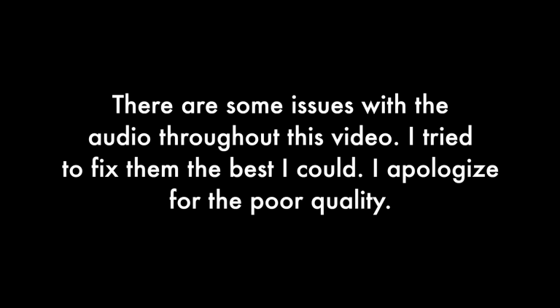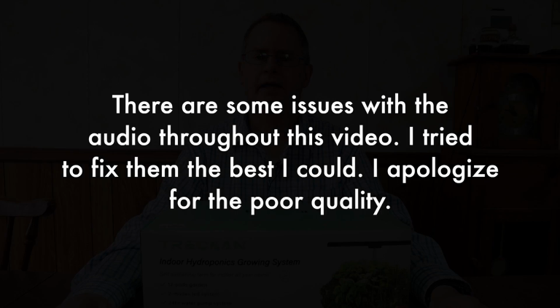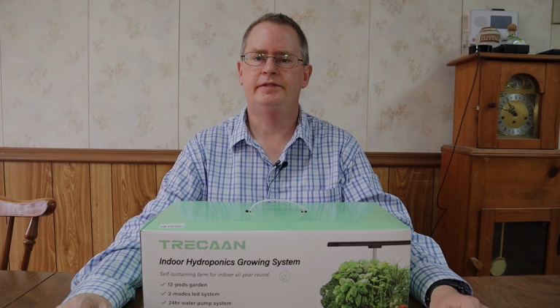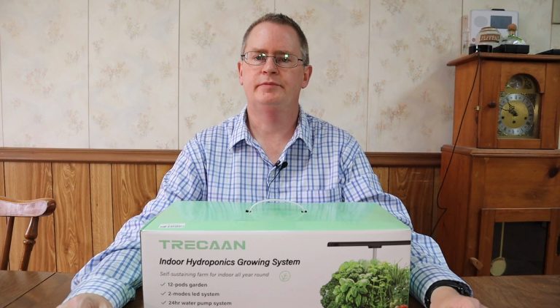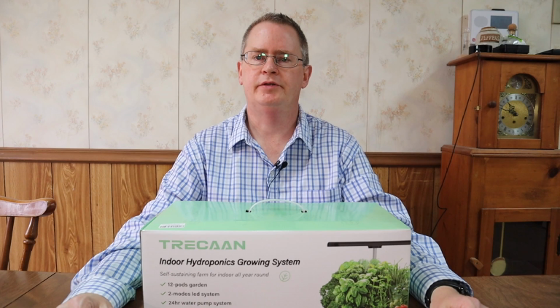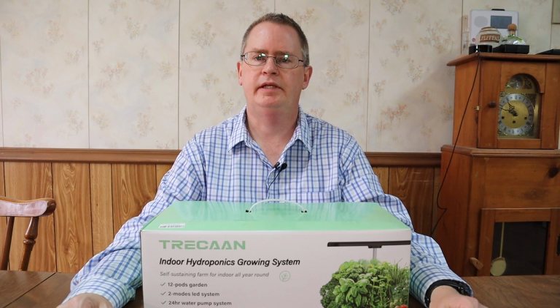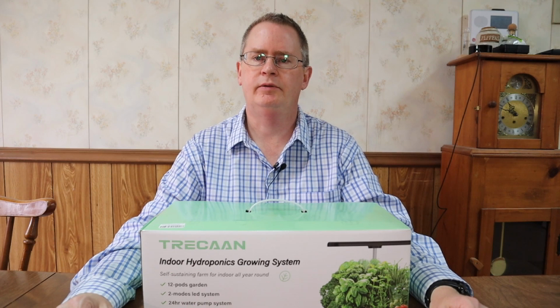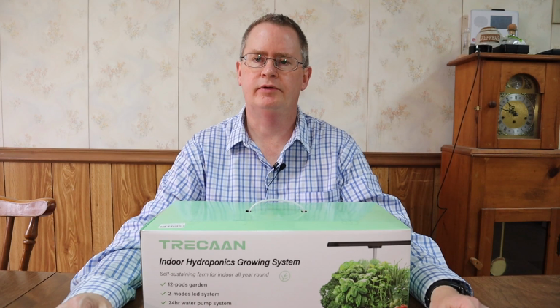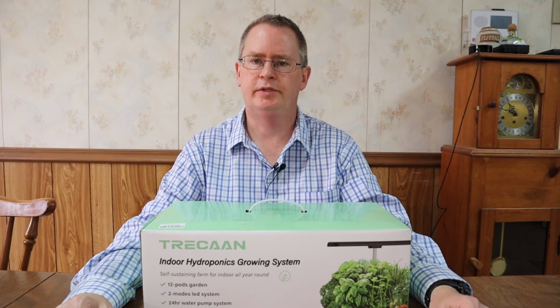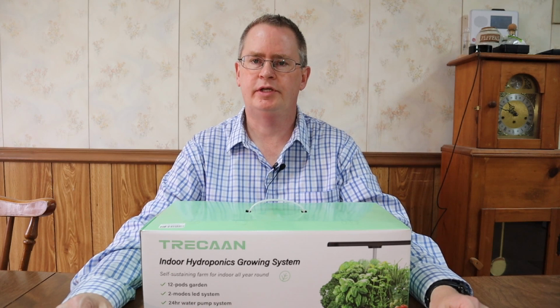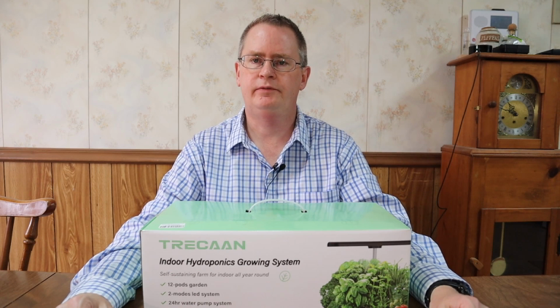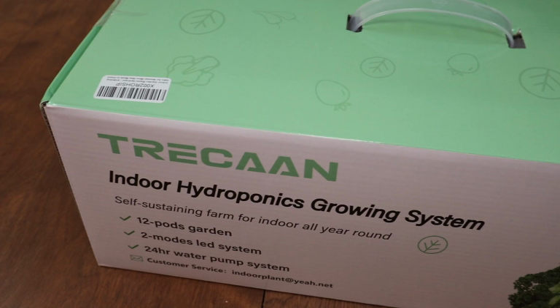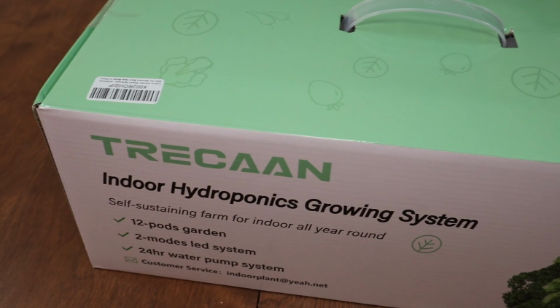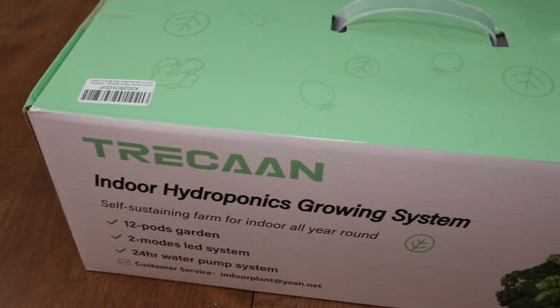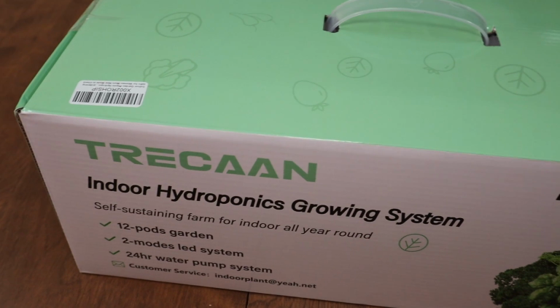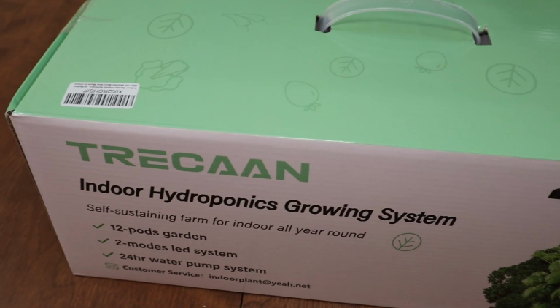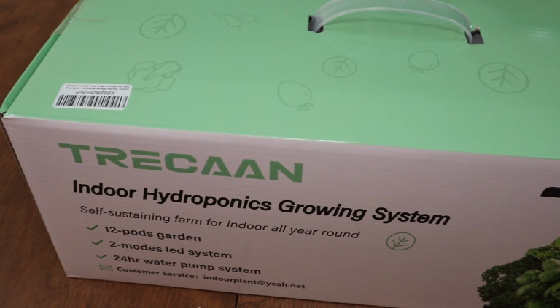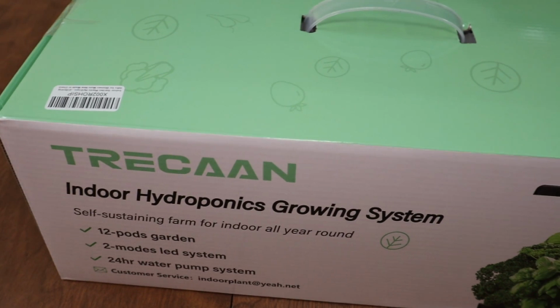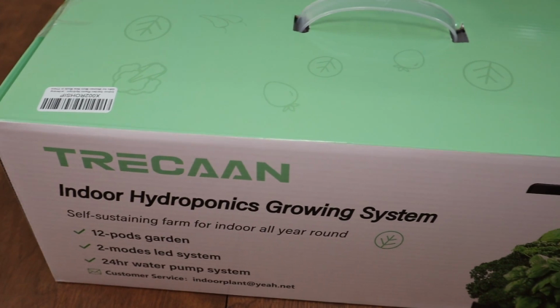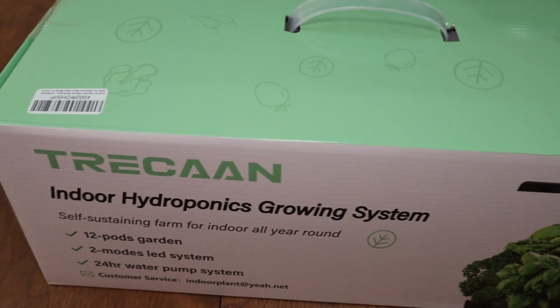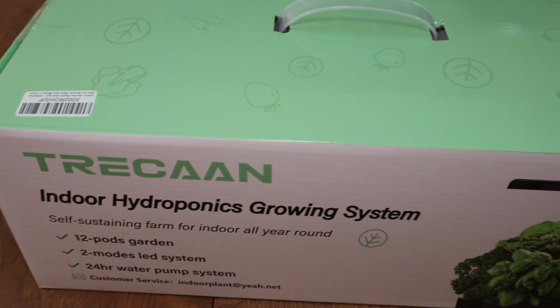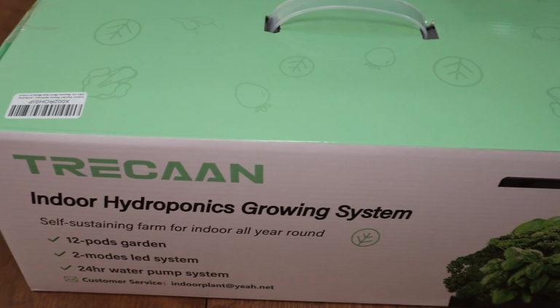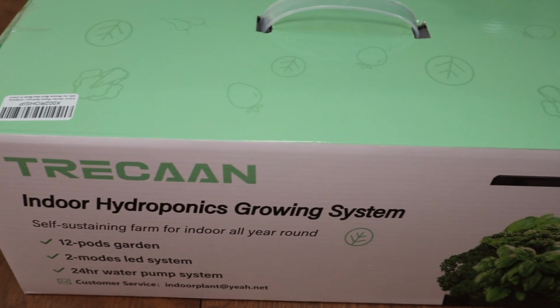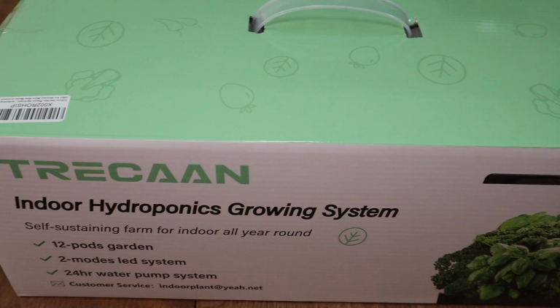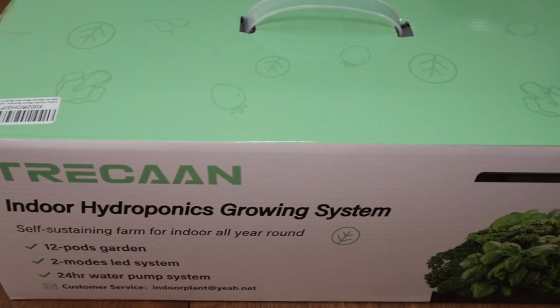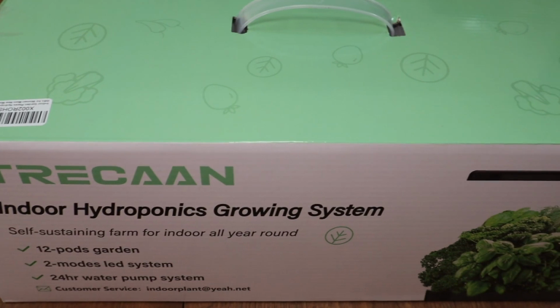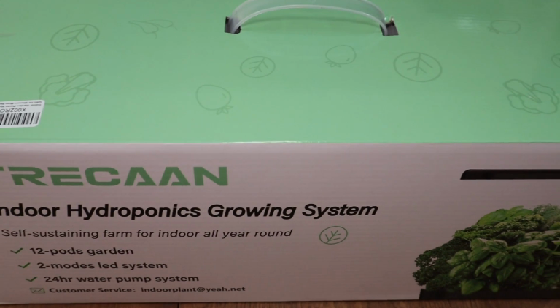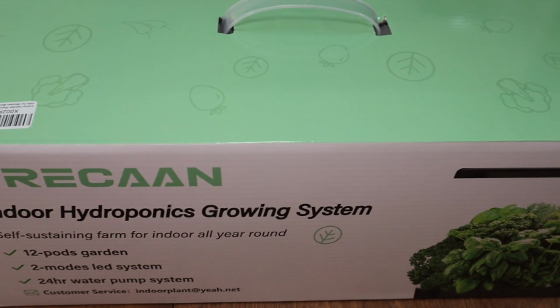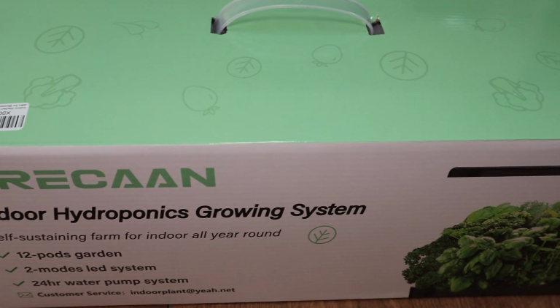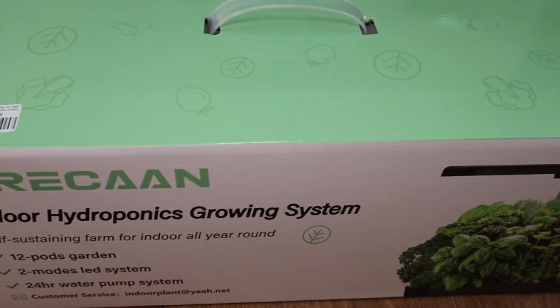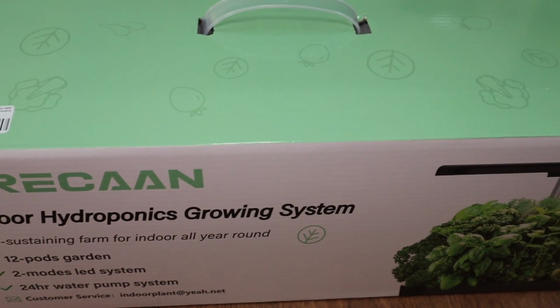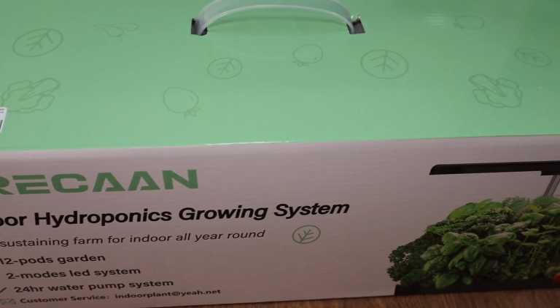Hi, this is Peter Stanley. Welcome to my channel. Today I want to take a look at the Trican Indoor Hydroponics Growing System.